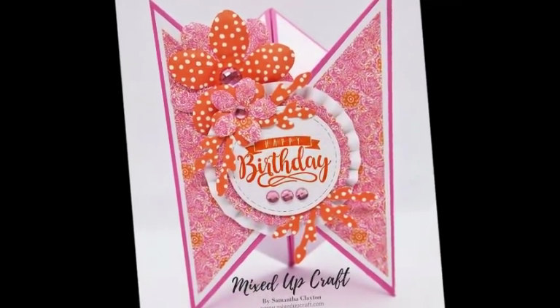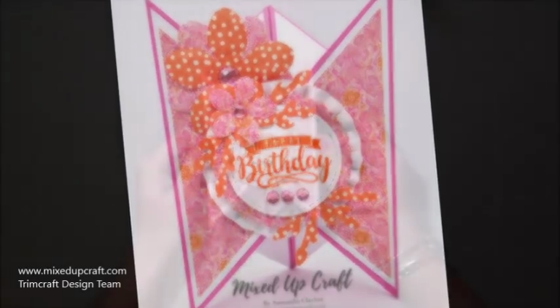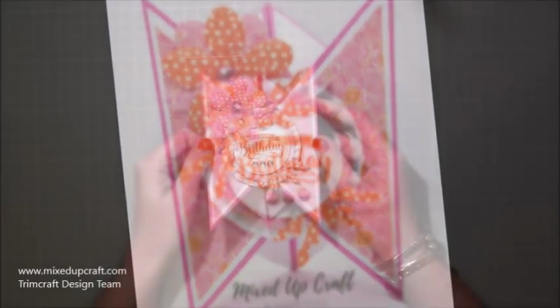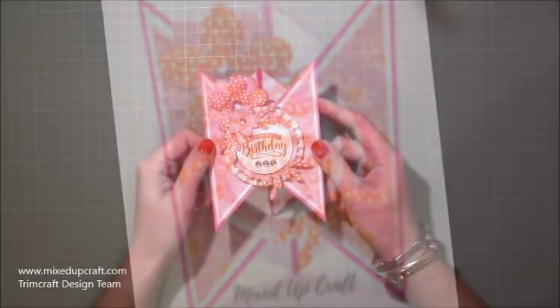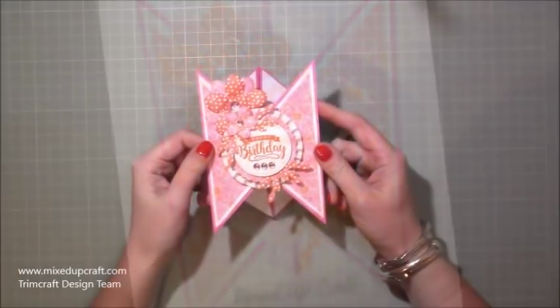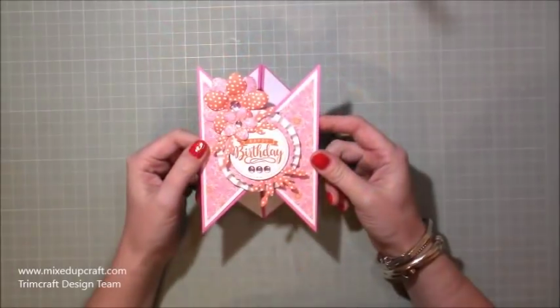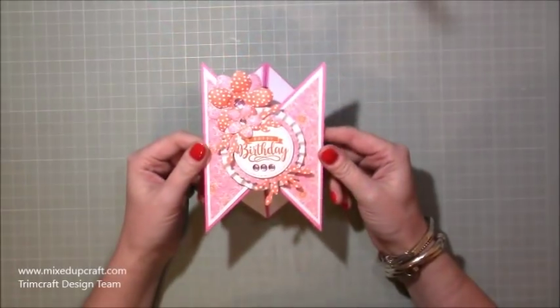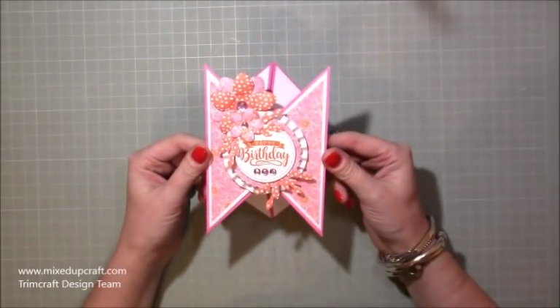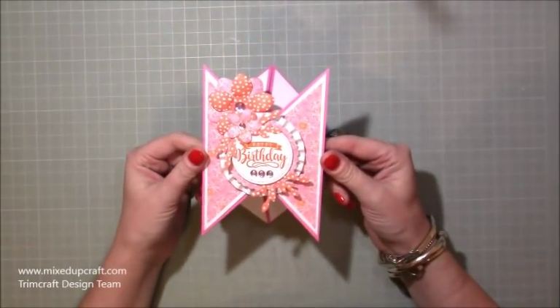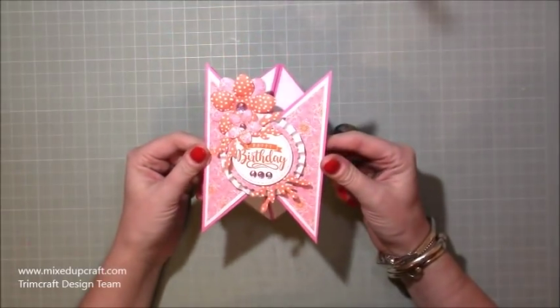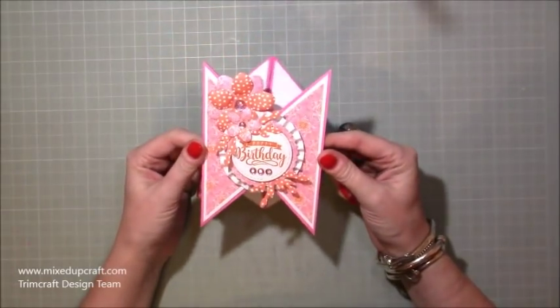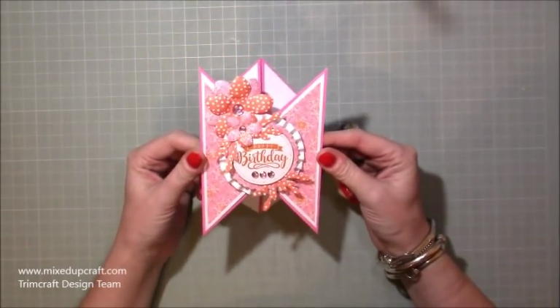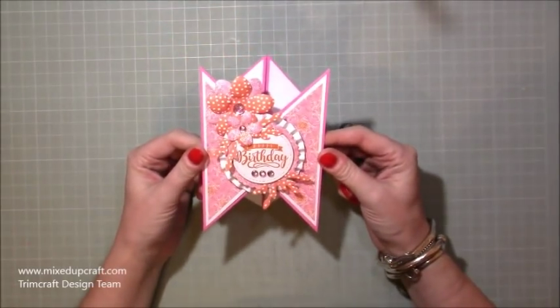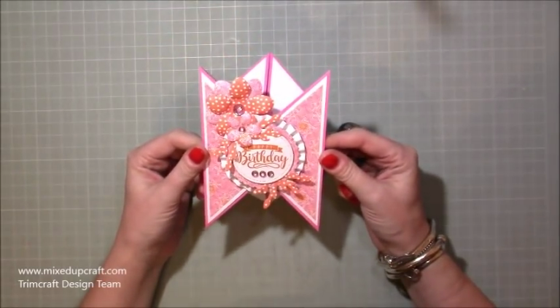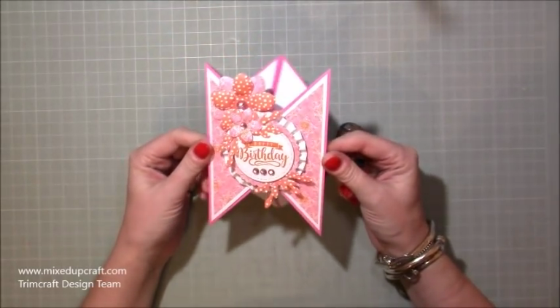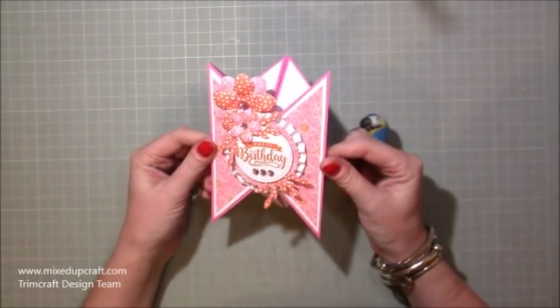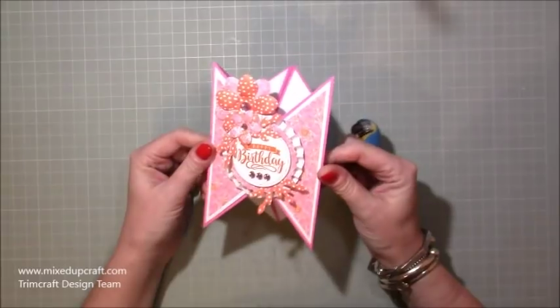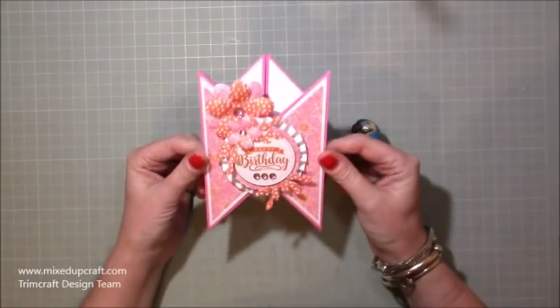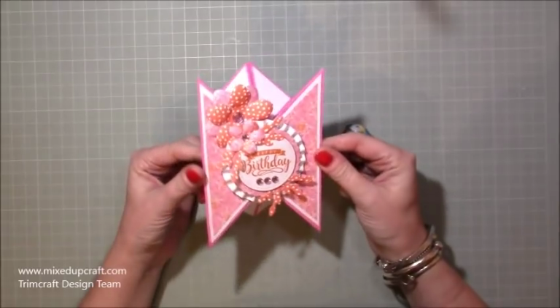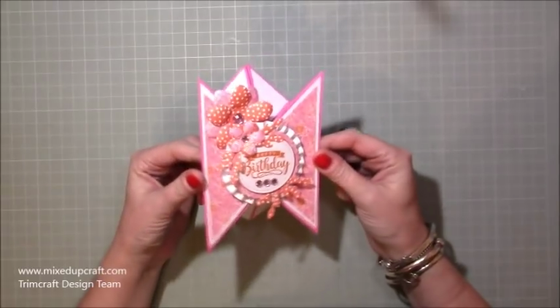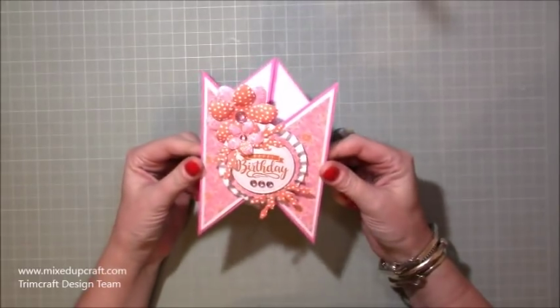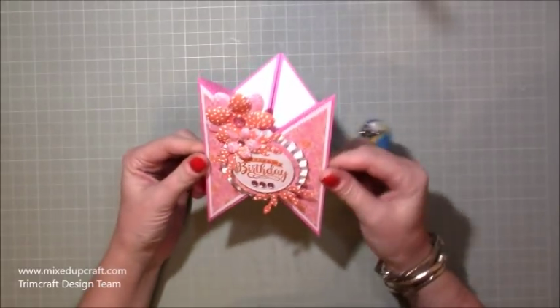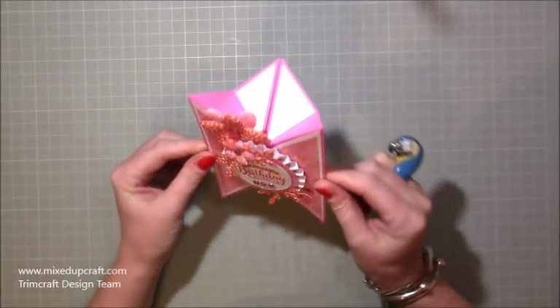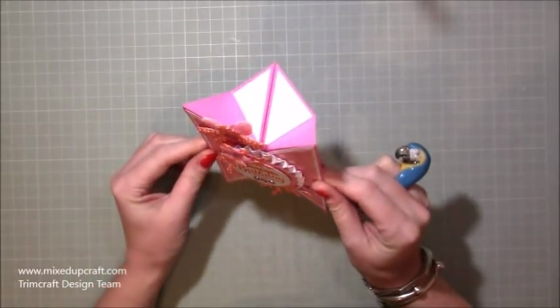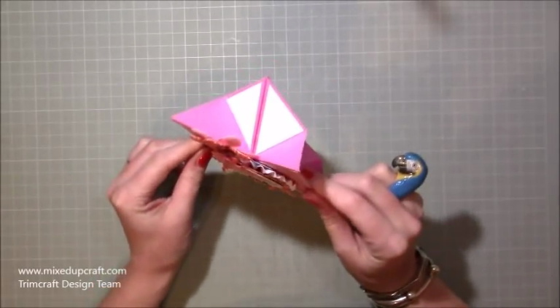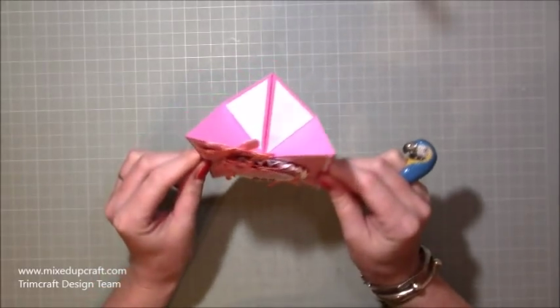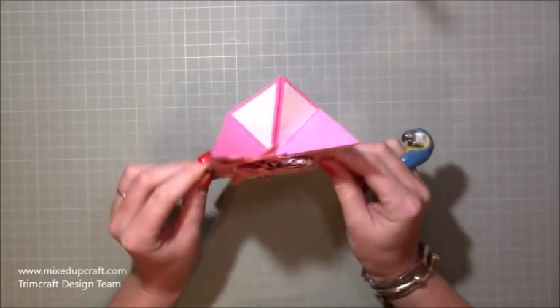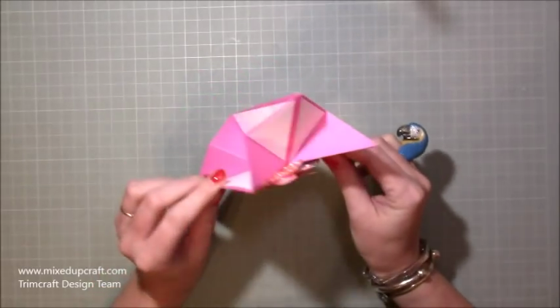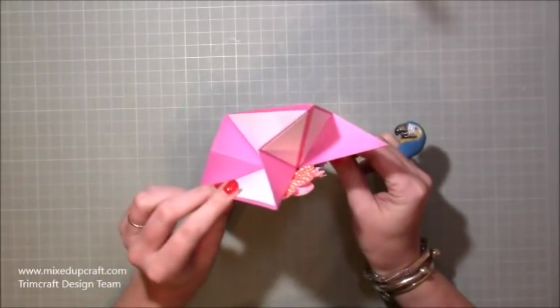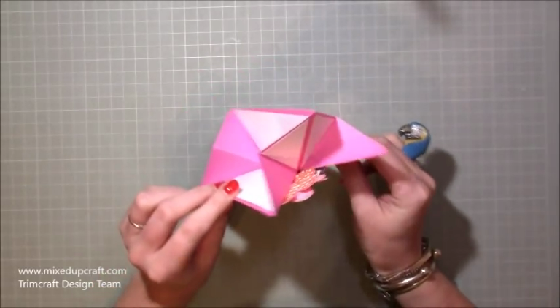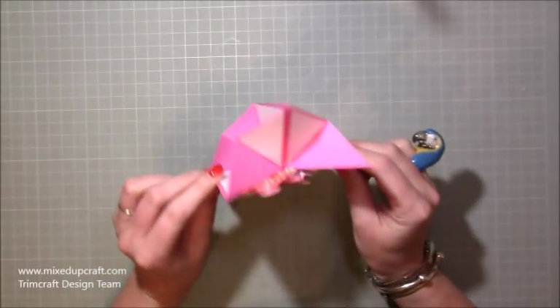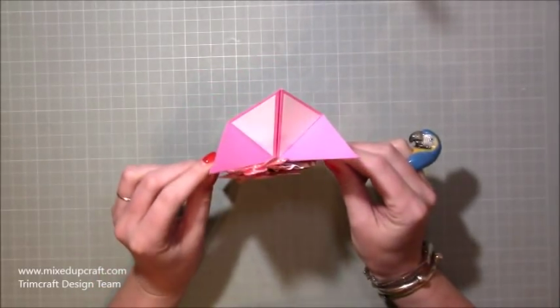Hi everybody, it's Sam at Mixed Up Craft. Thank you for watching my tutorial today. I'm going to be showing you how to make this tricorn fold card.